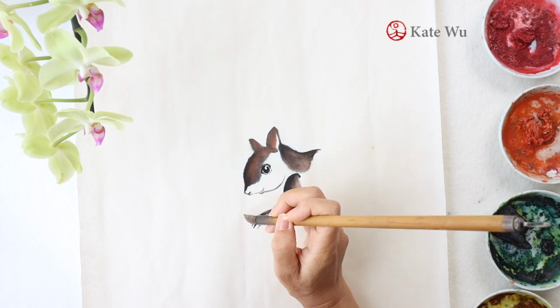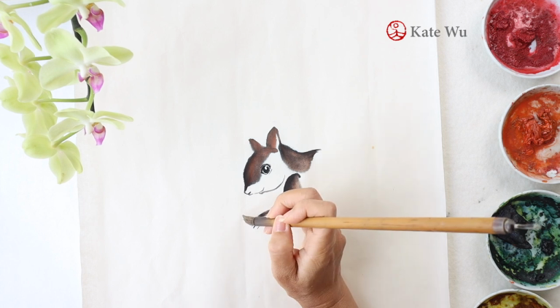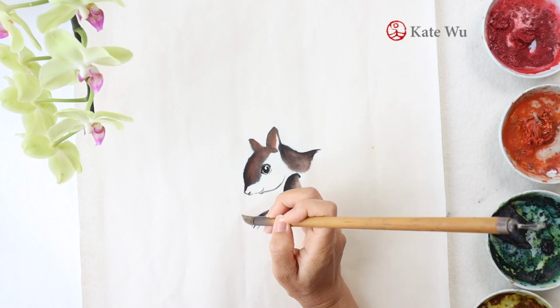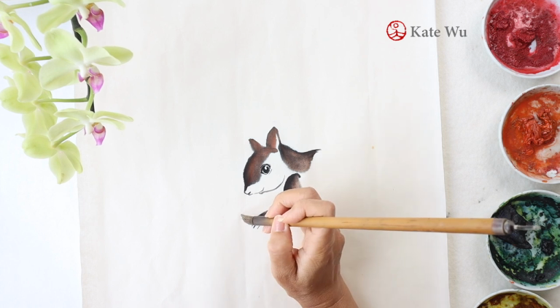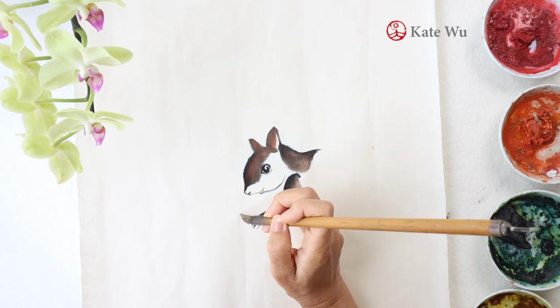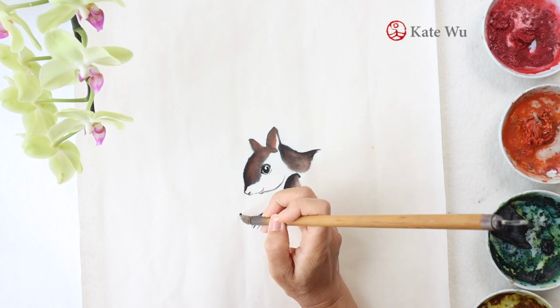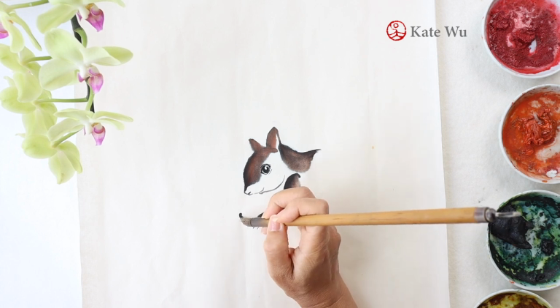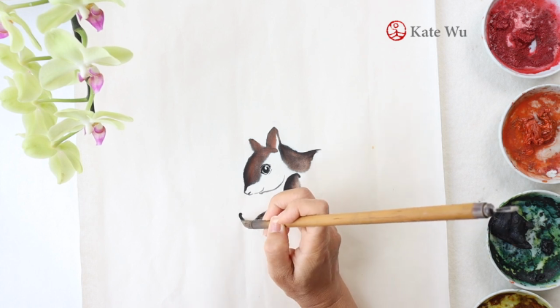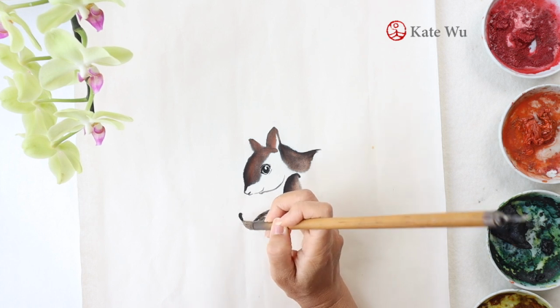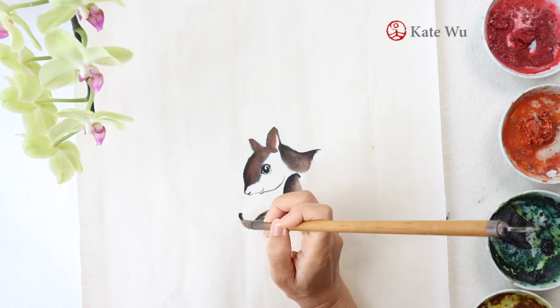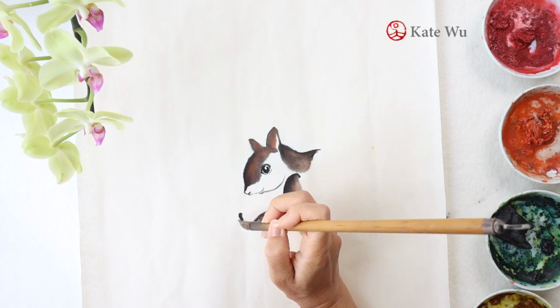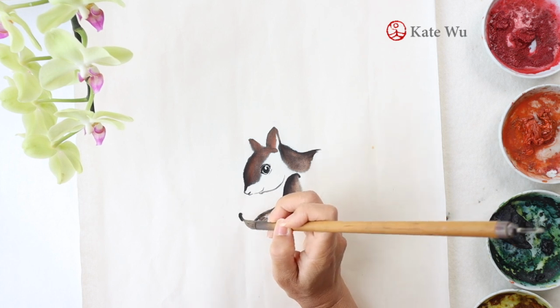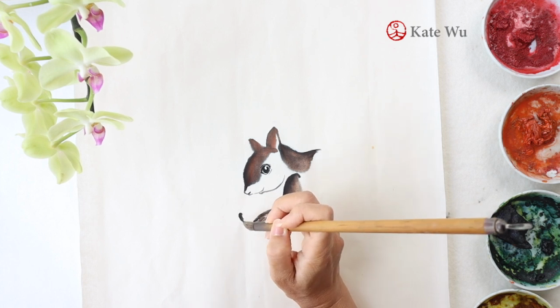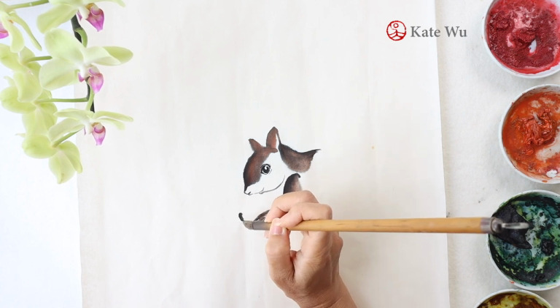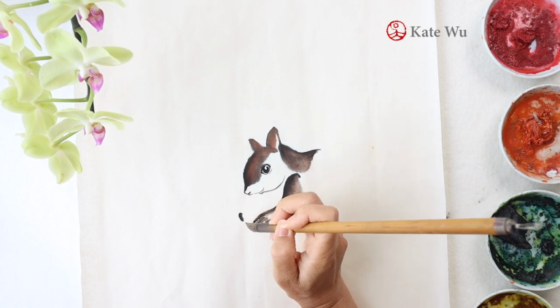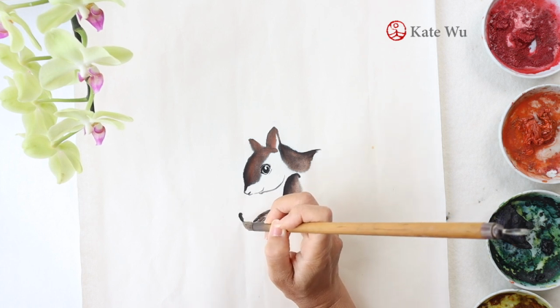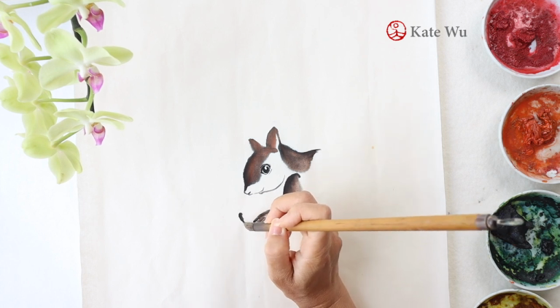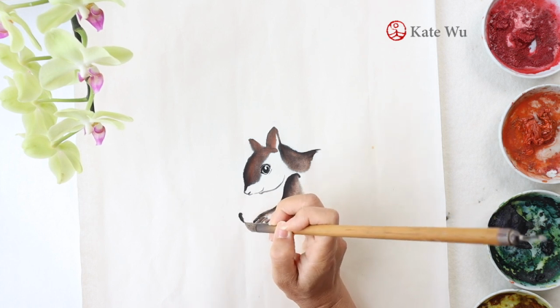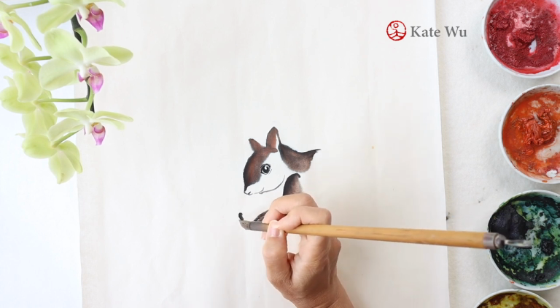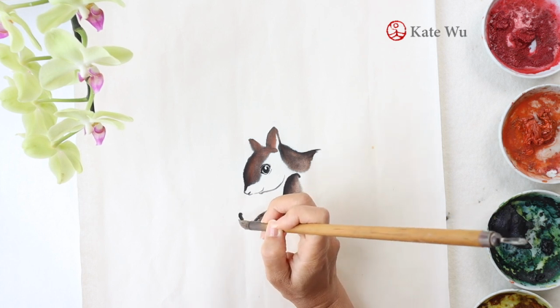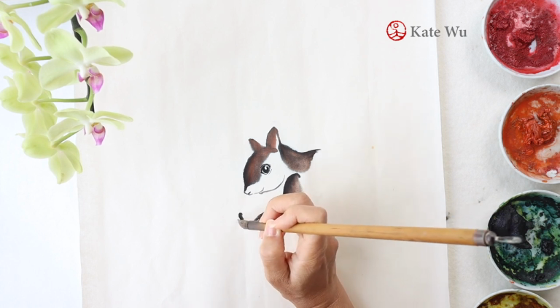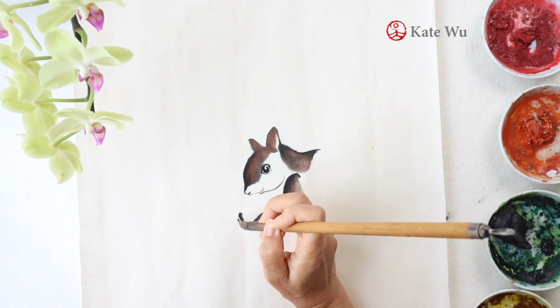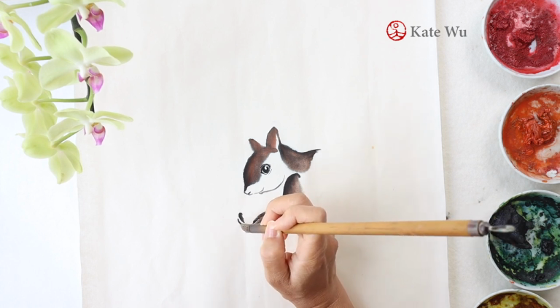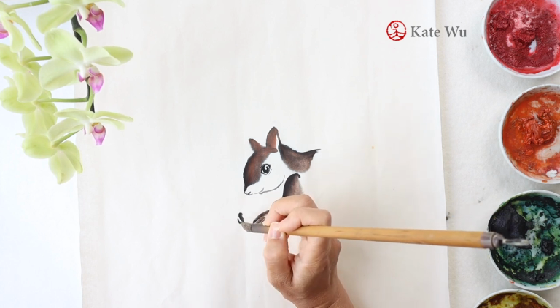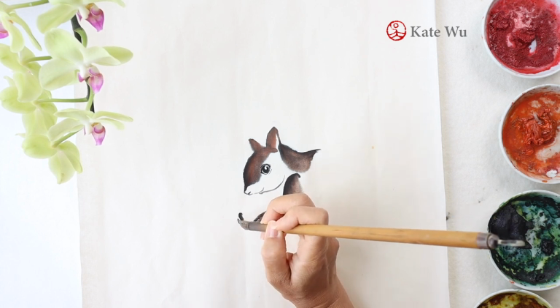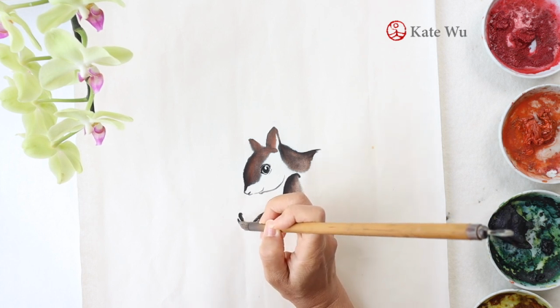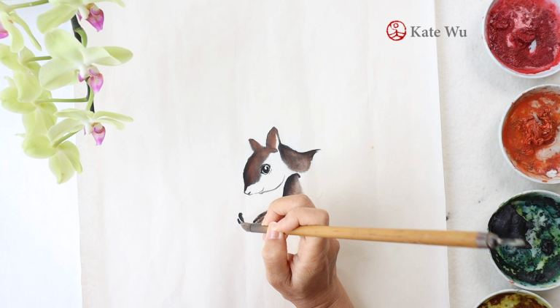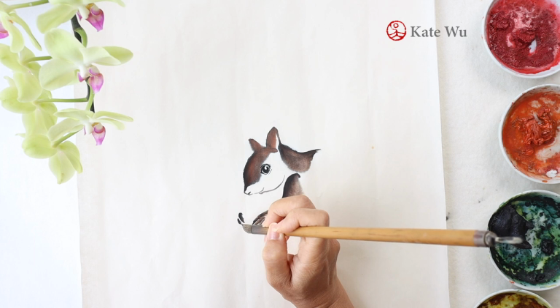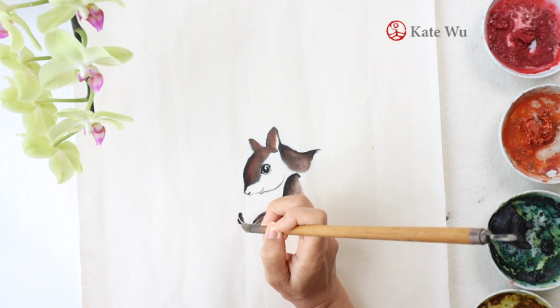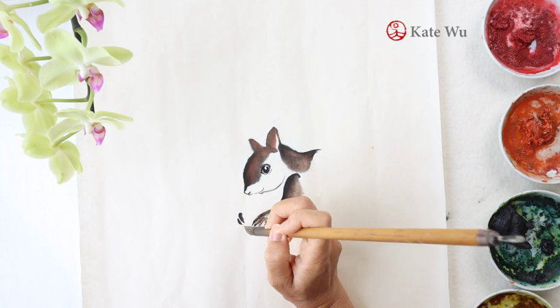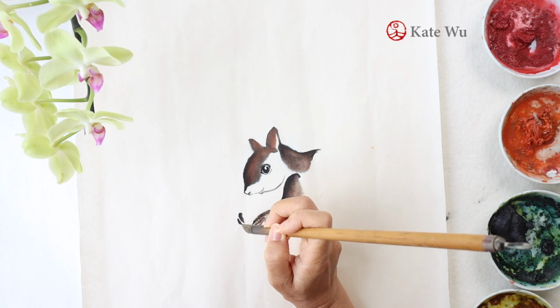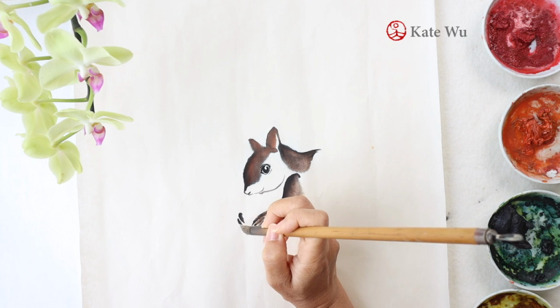If you know of a better way to paint it, I'll be happy to see that. So please leave a message below.